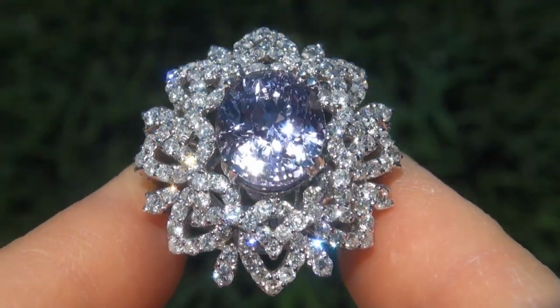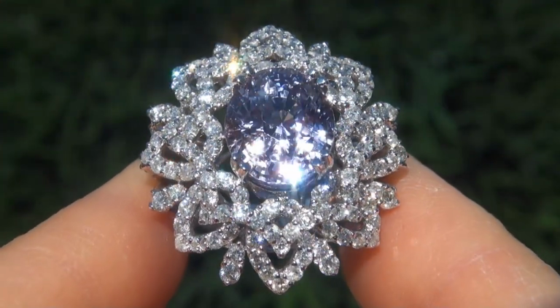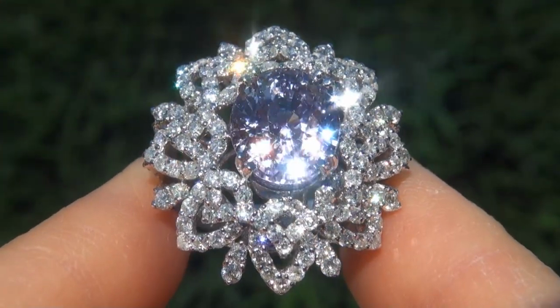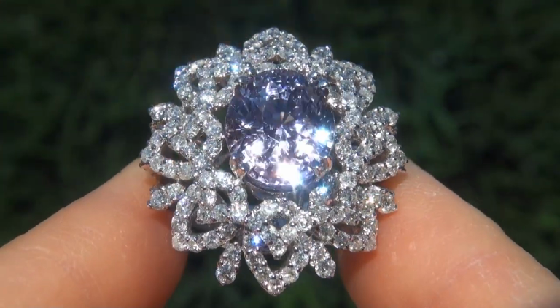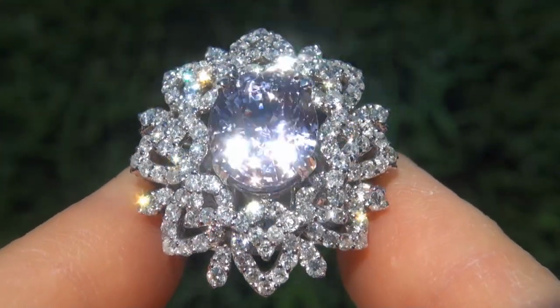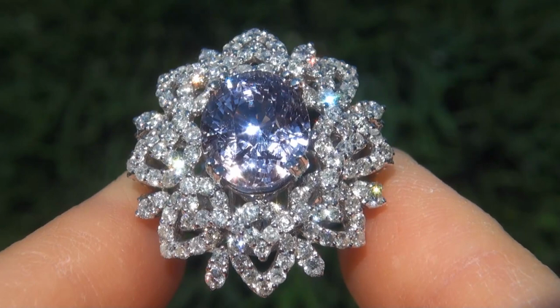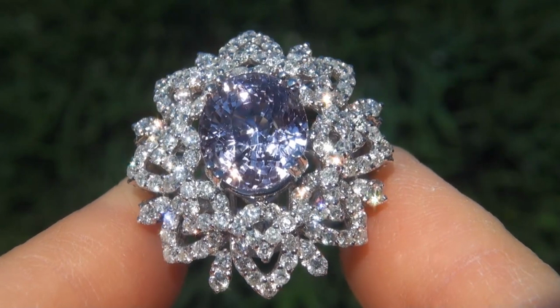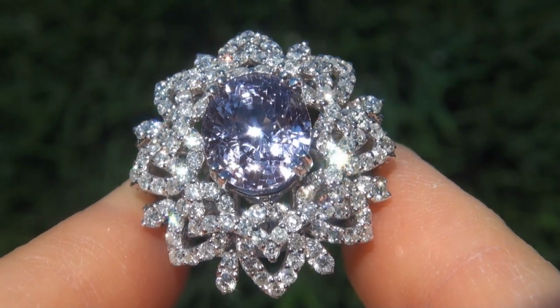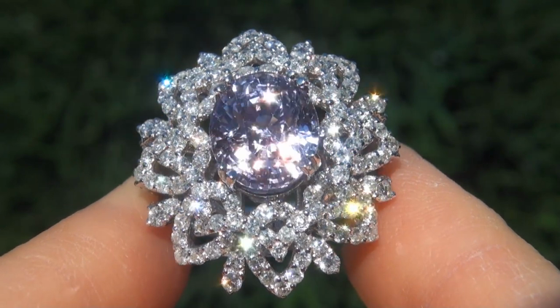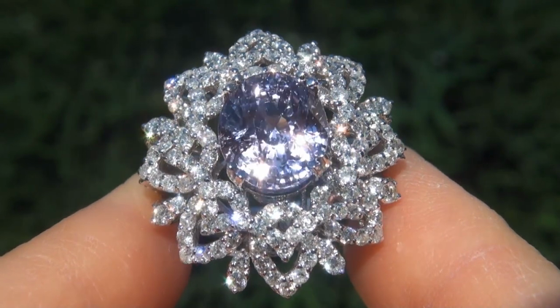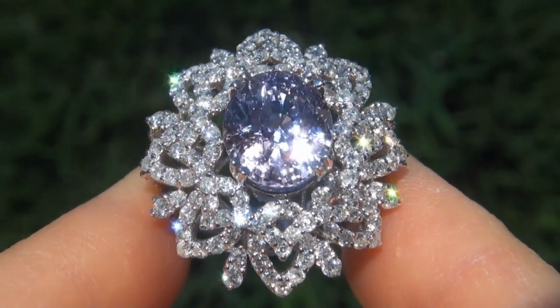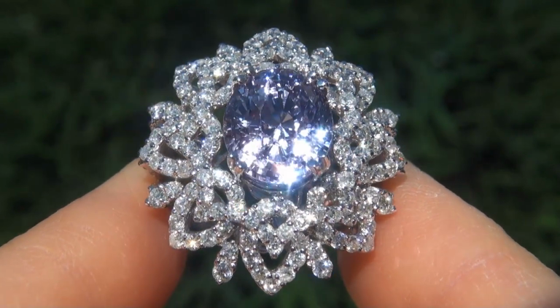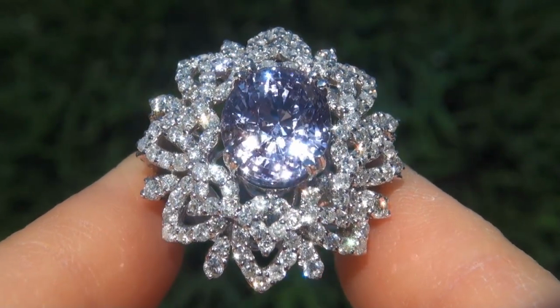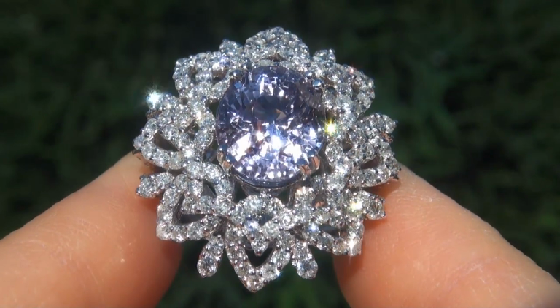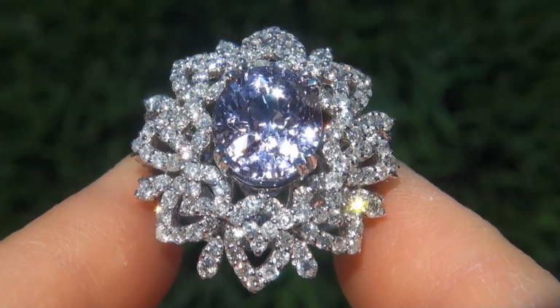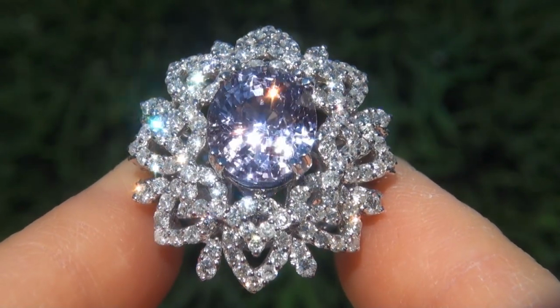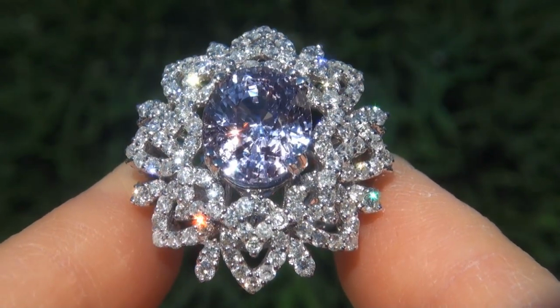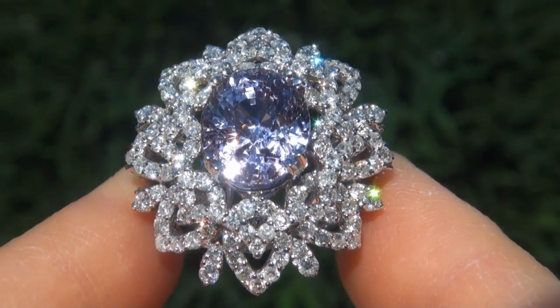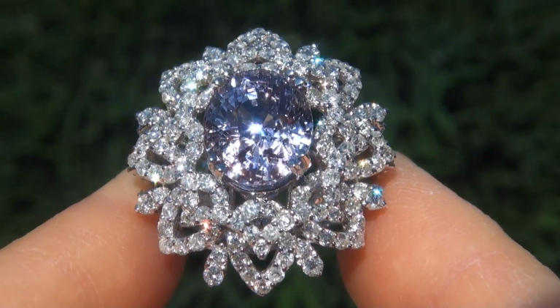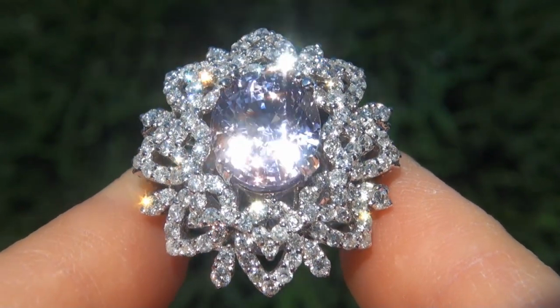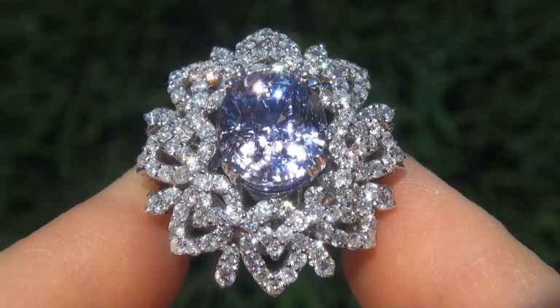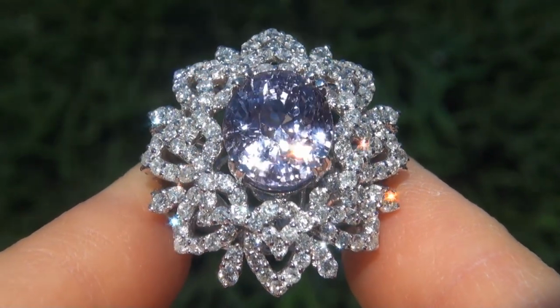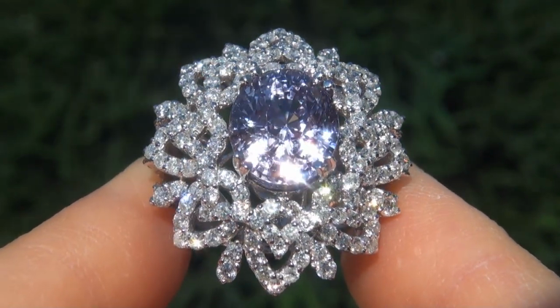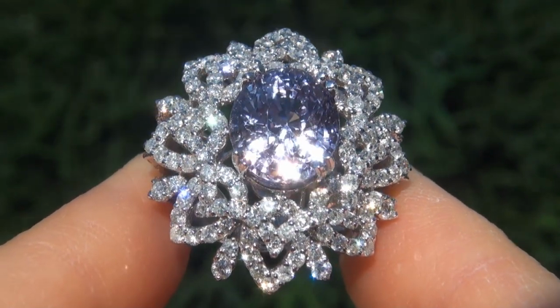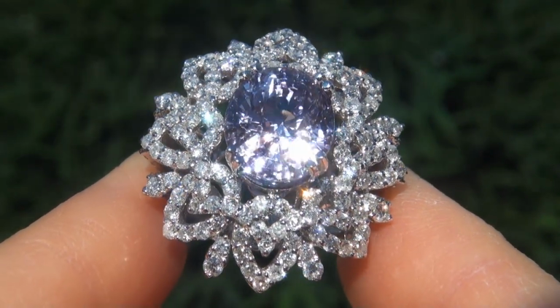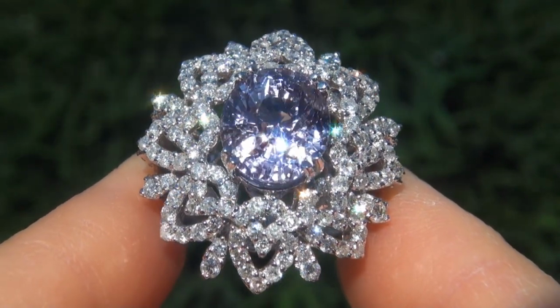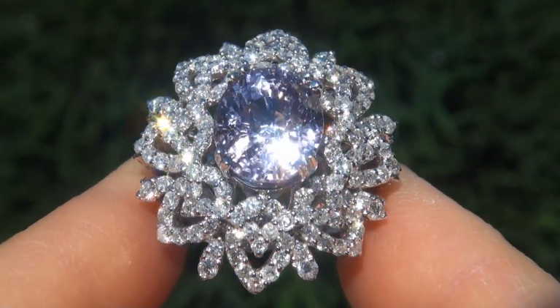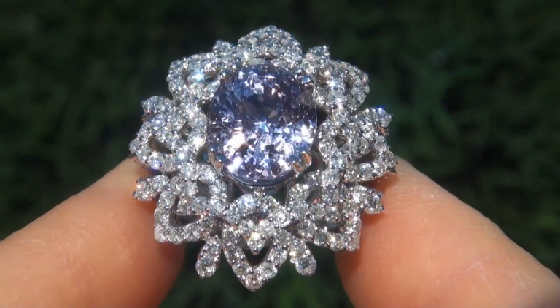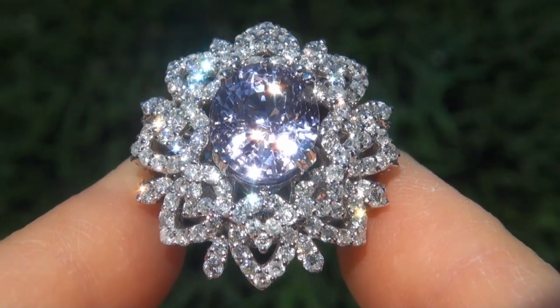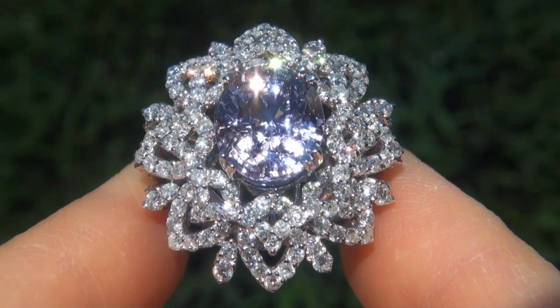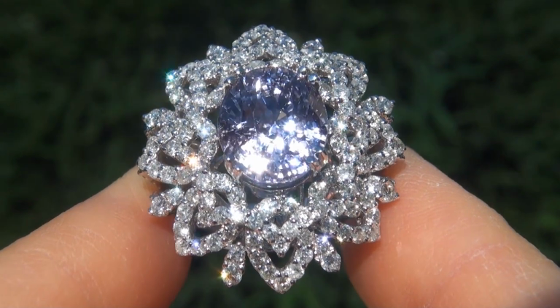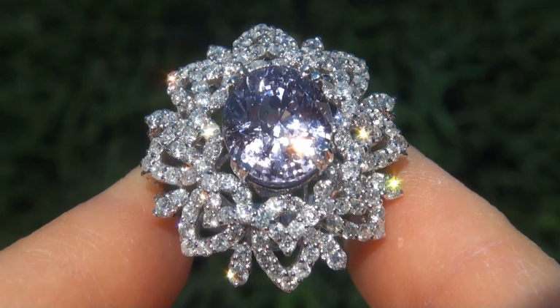As you can imagine, our consignor paid an absolute fortune for this ring and is hopeful to recover at least $50,000.